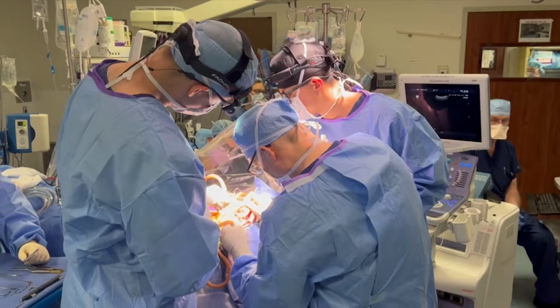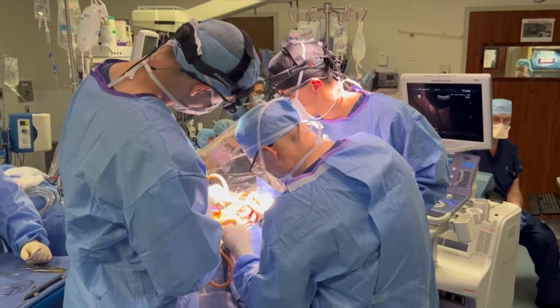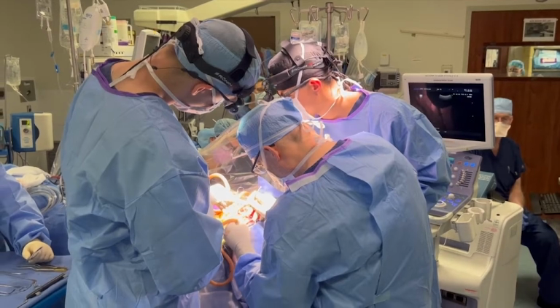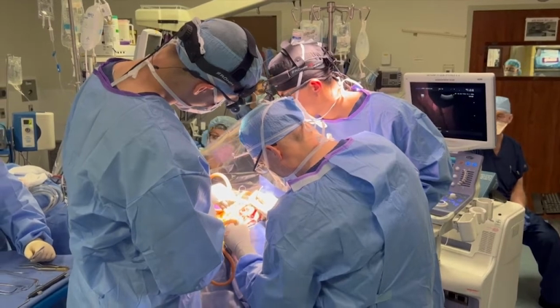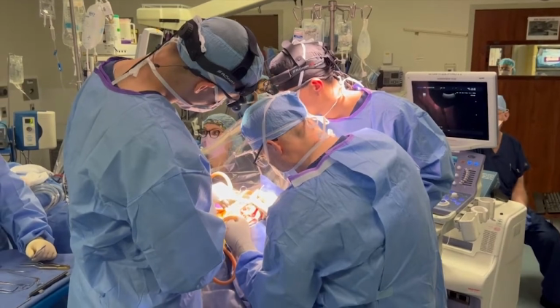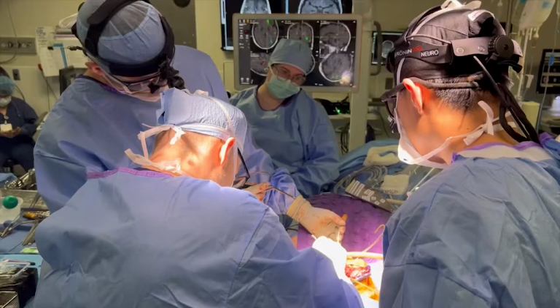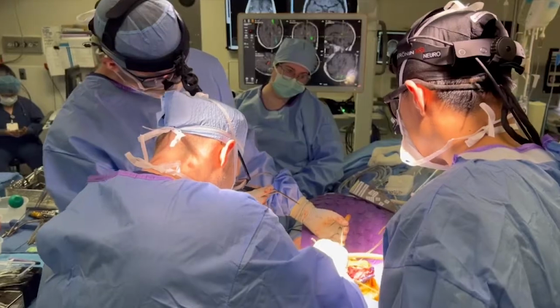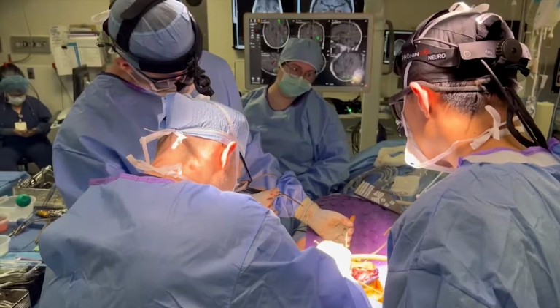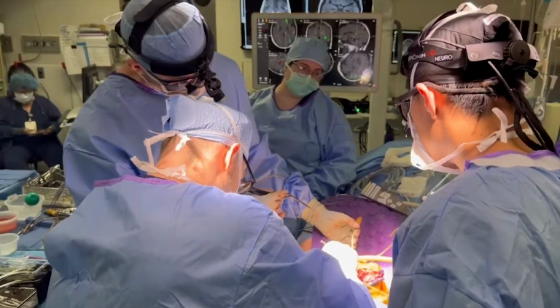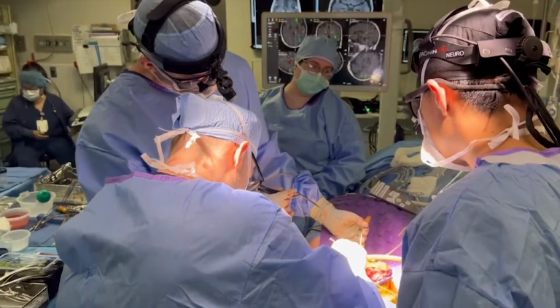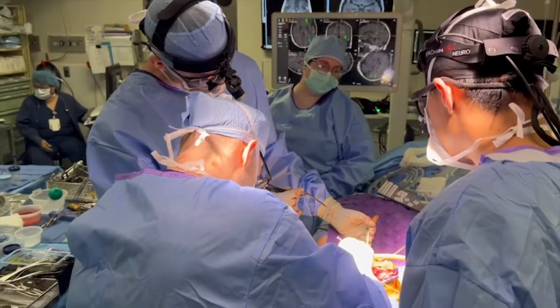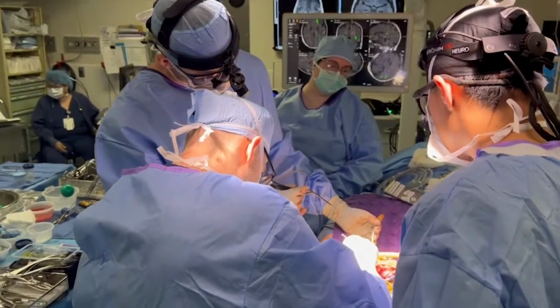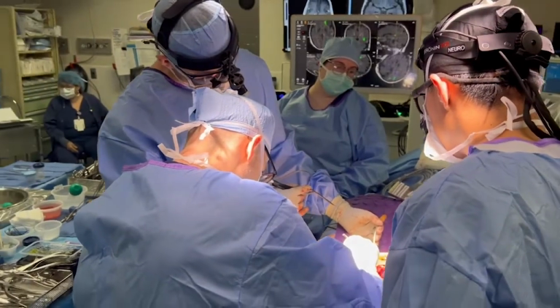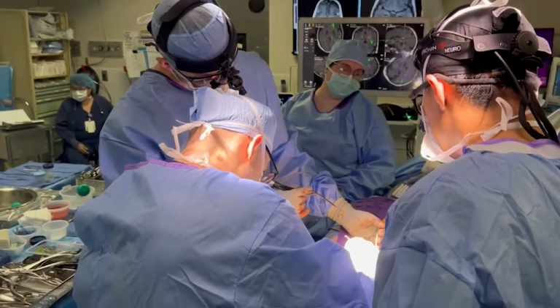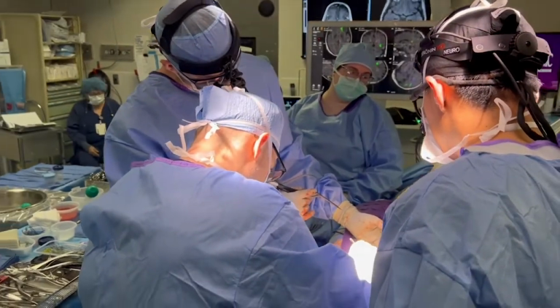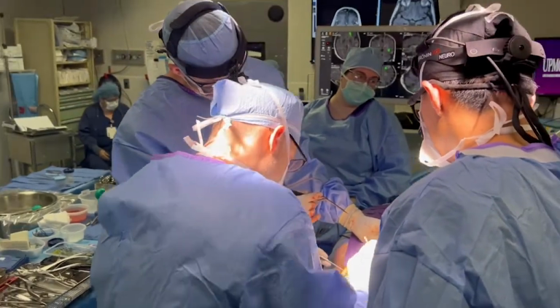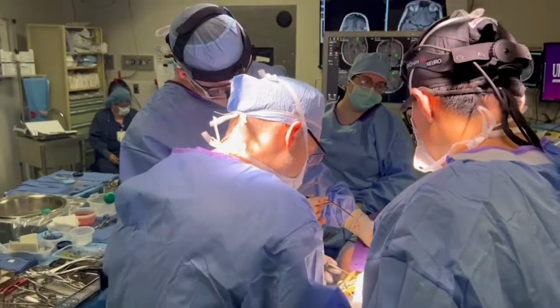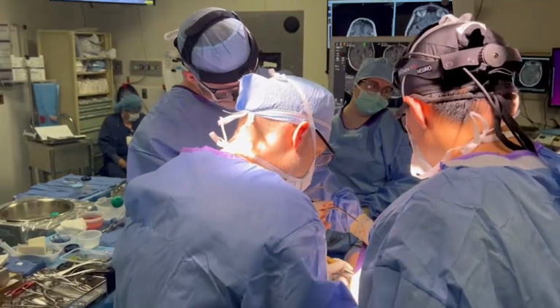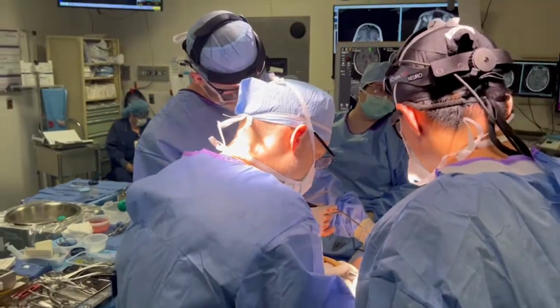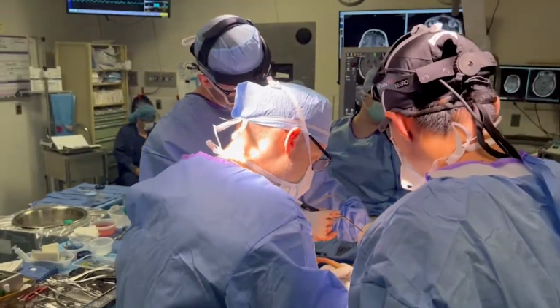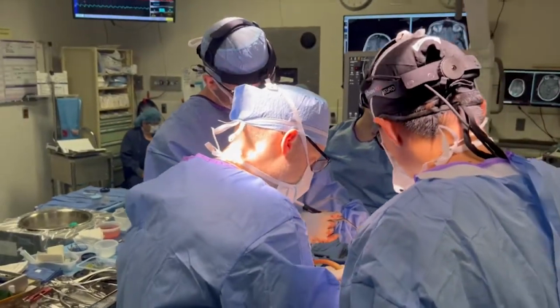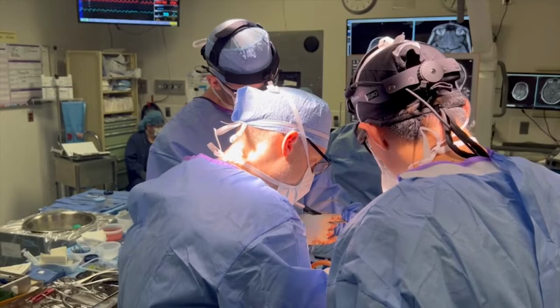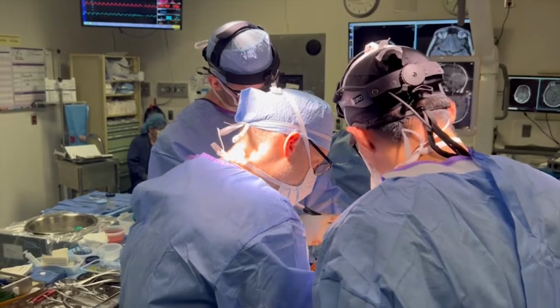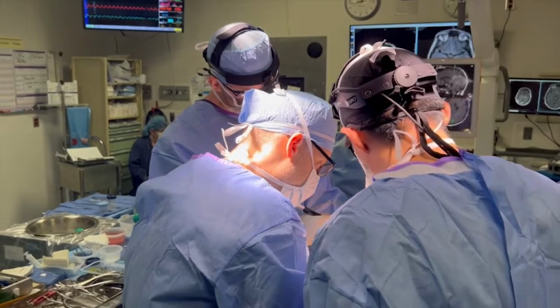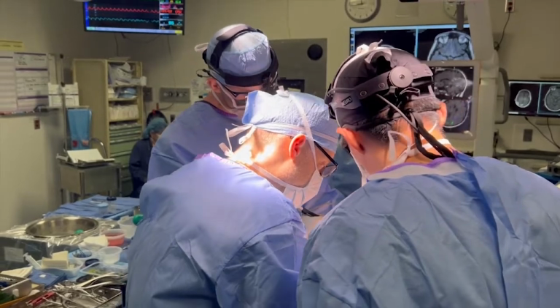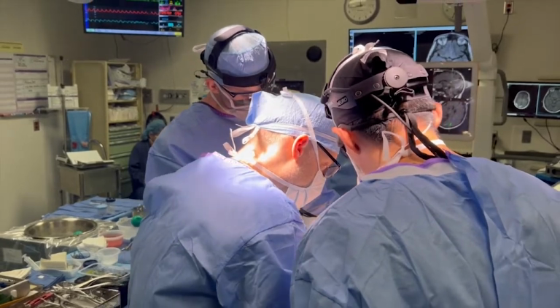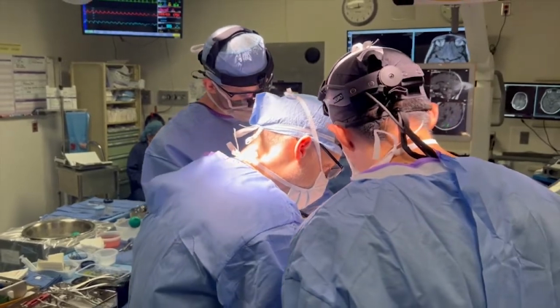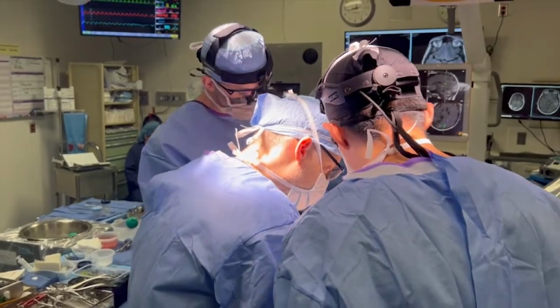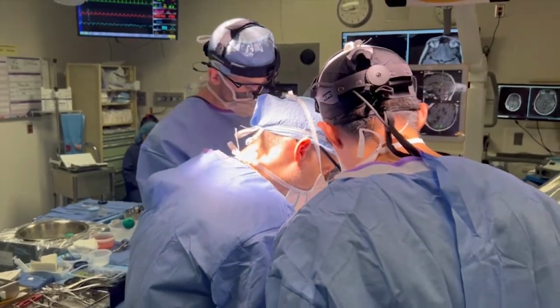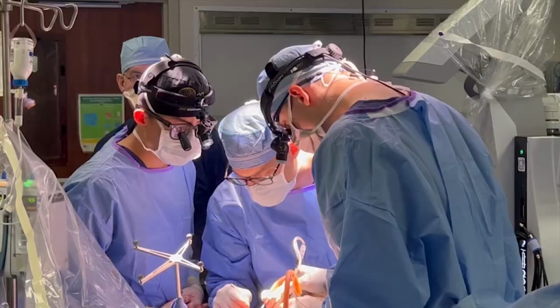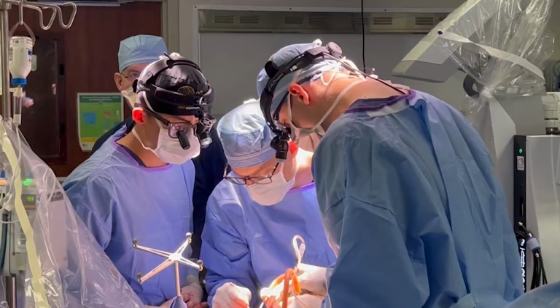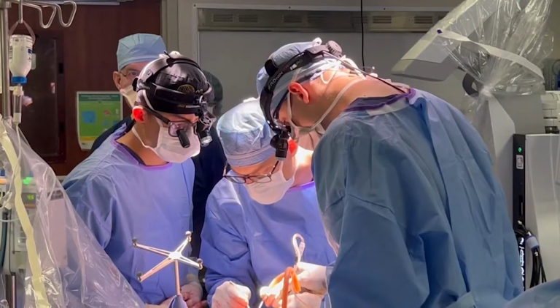In the postoperative setting, we focus on physical therapy and rehabilitation, tailored to the needs of our patients.